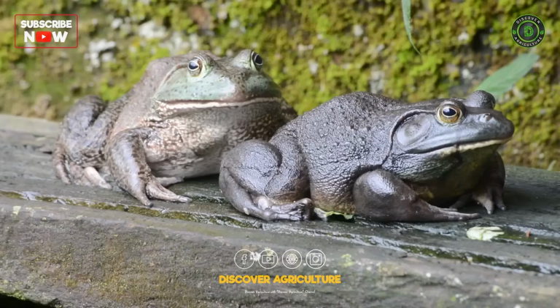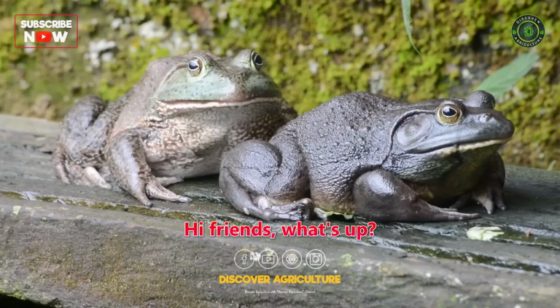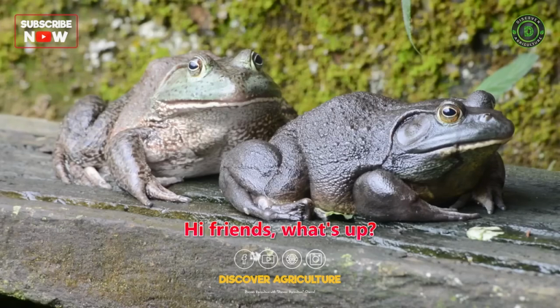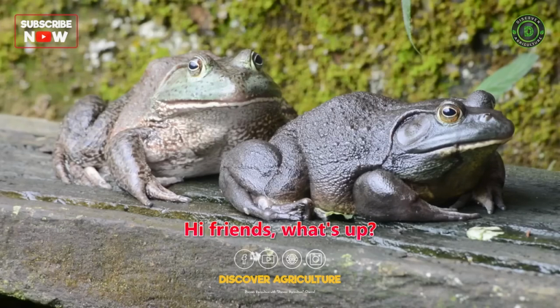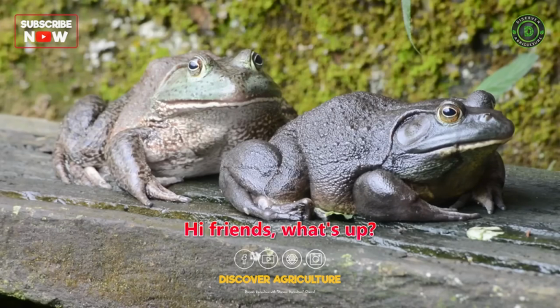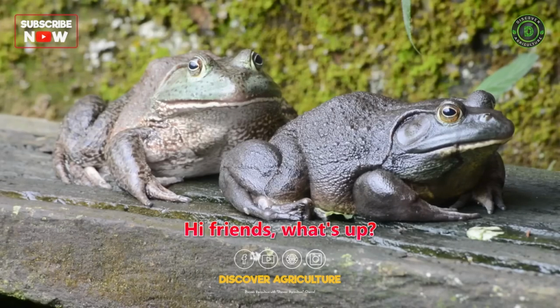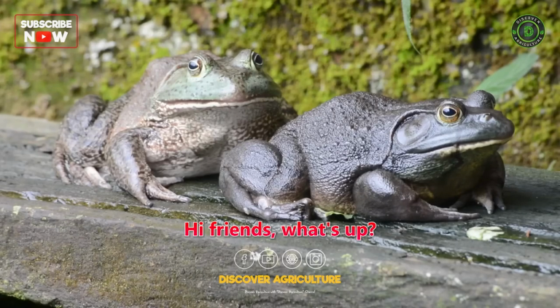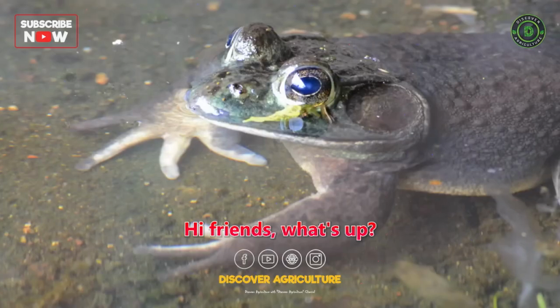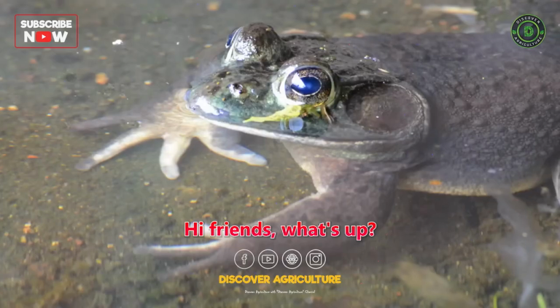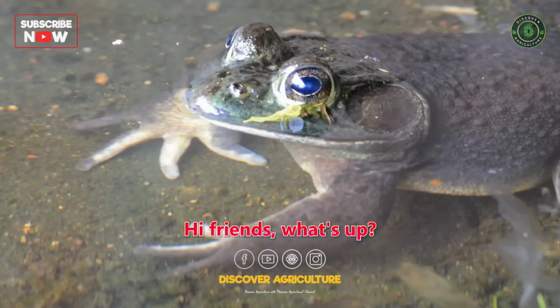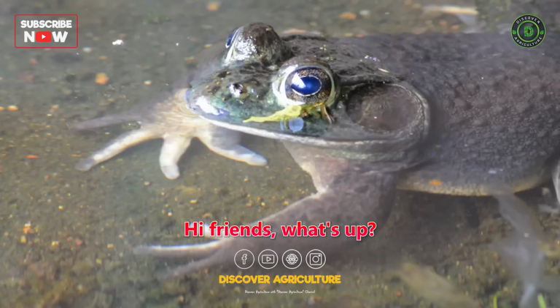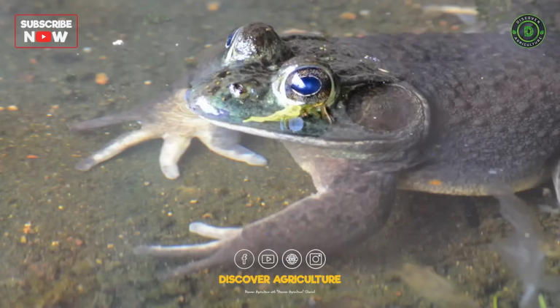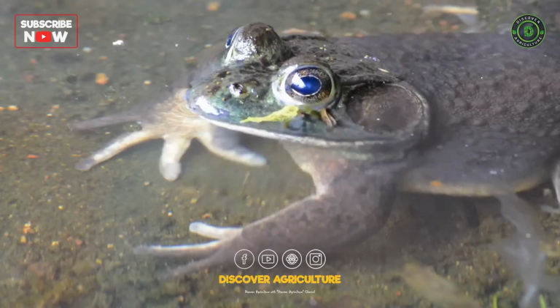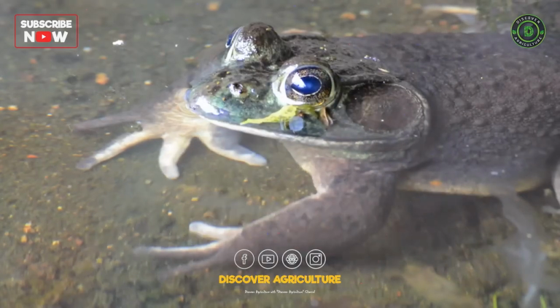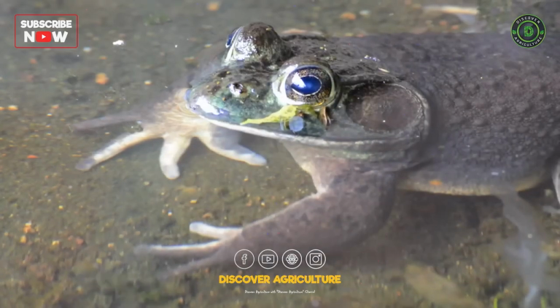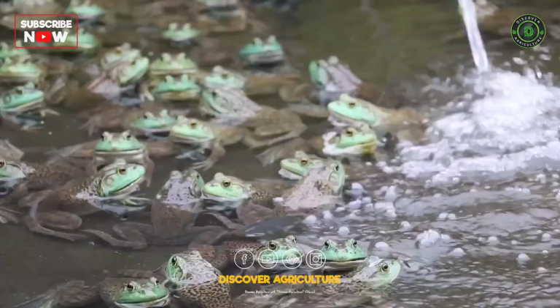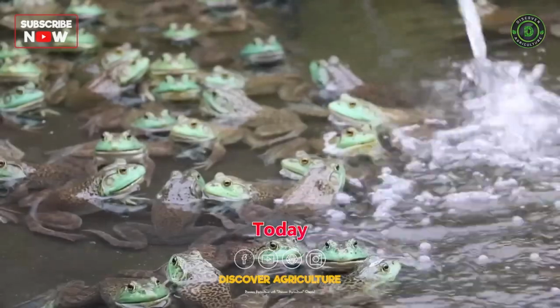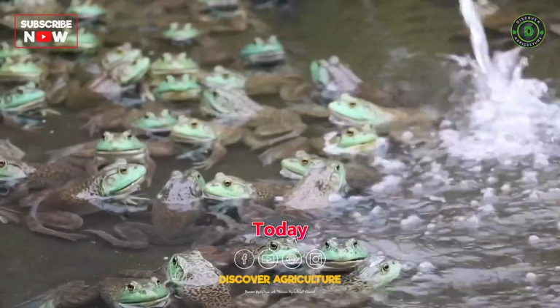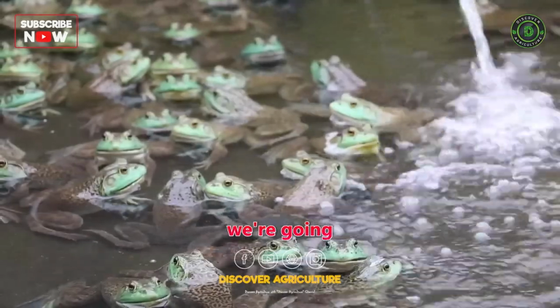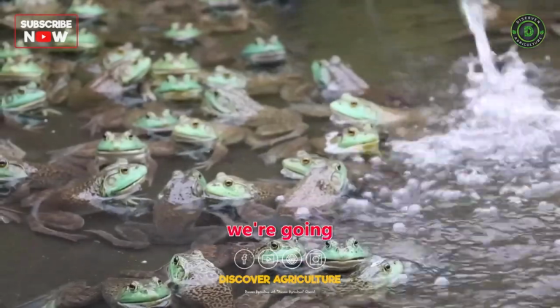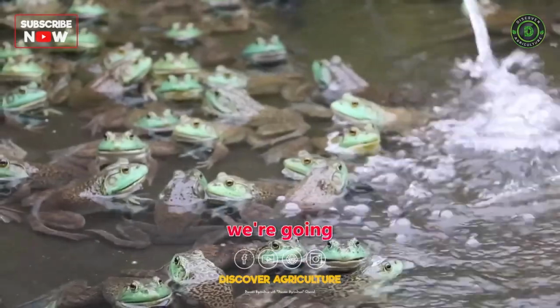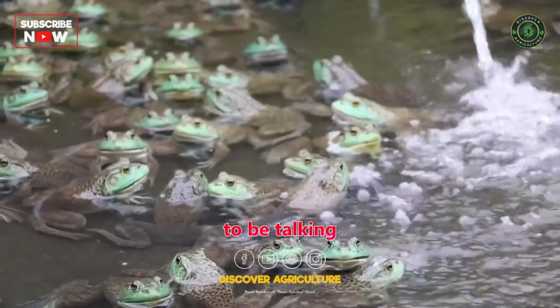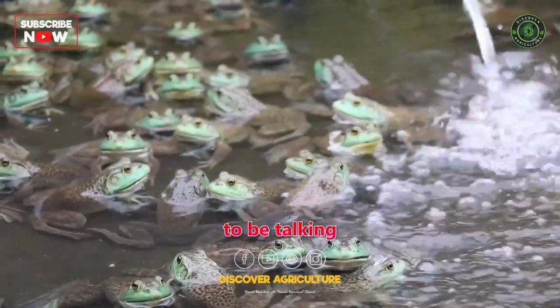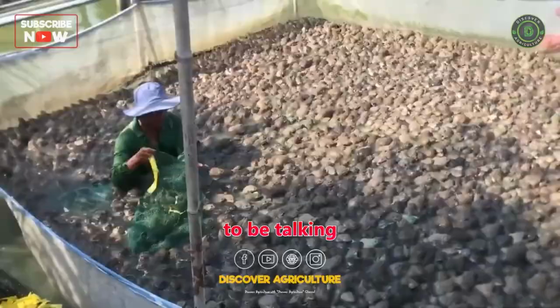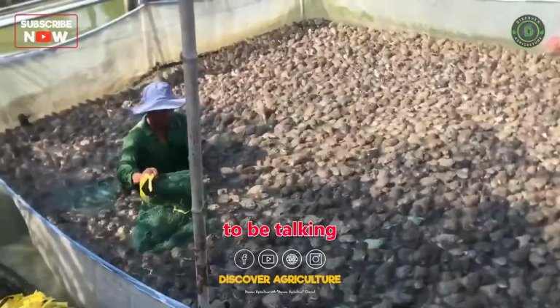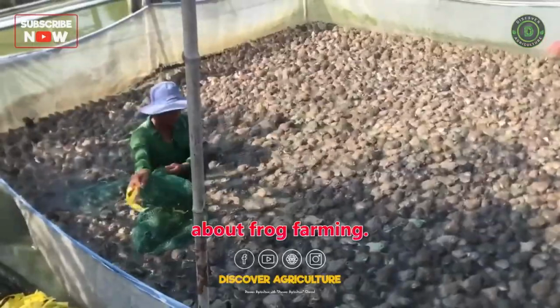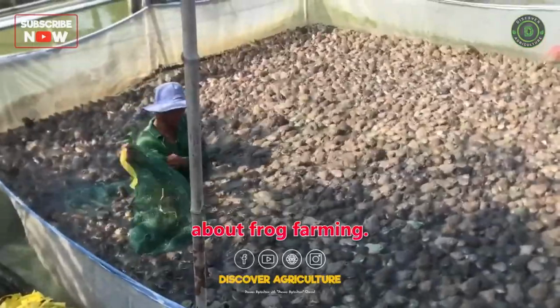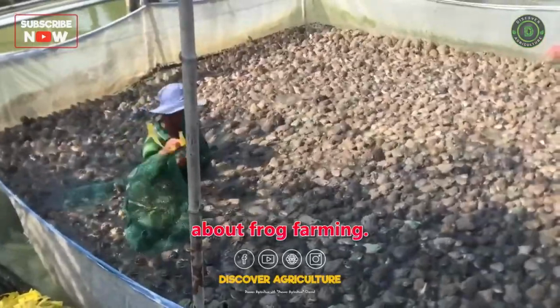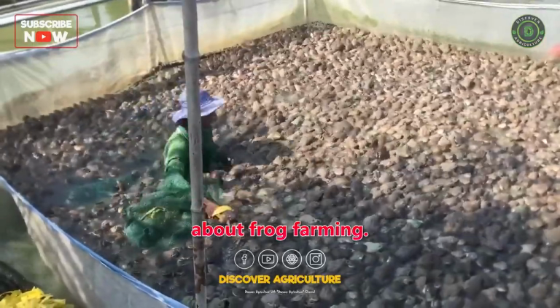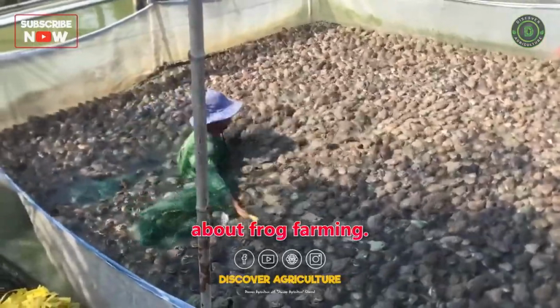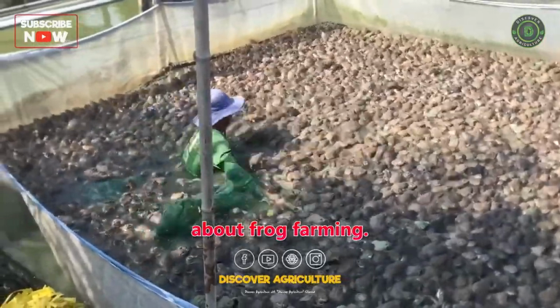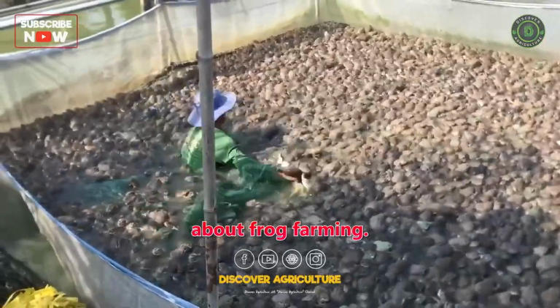Hi friends, what's up? Today we are going to be talking about frog farming.